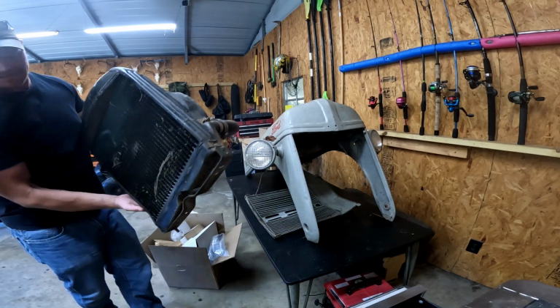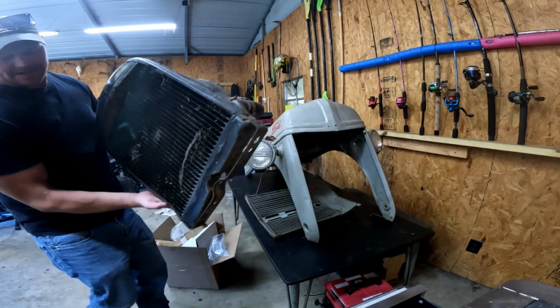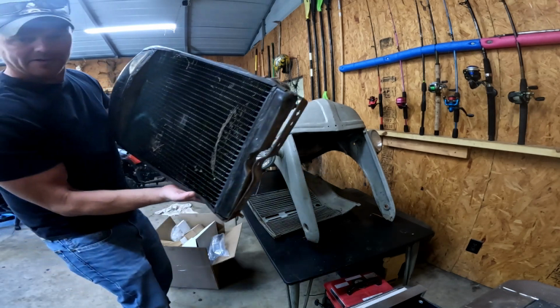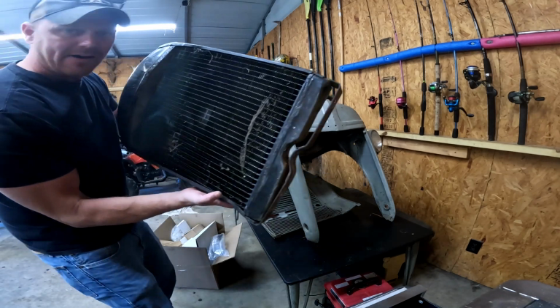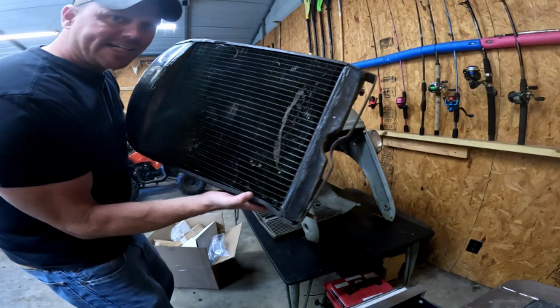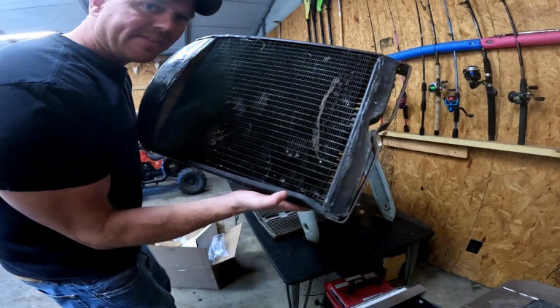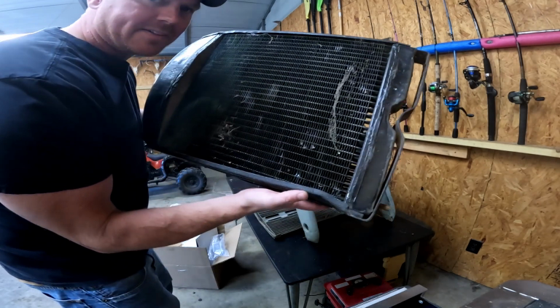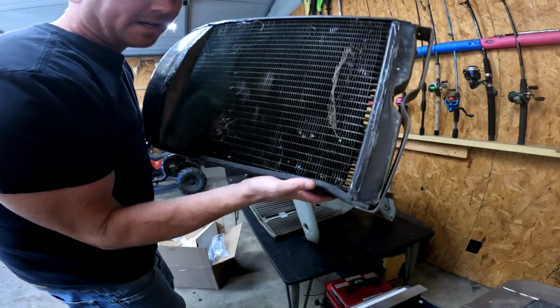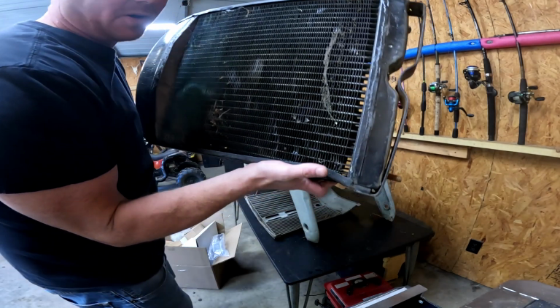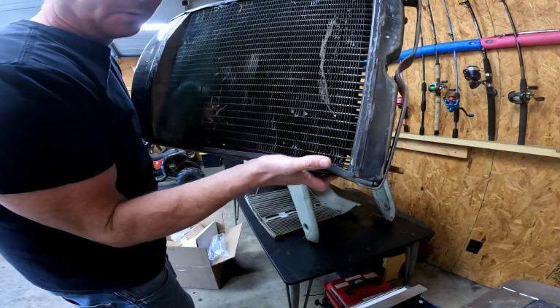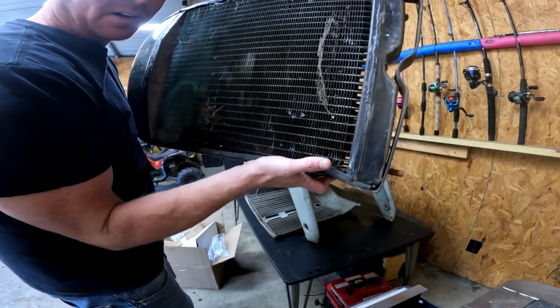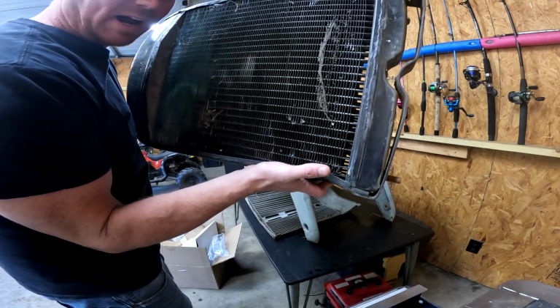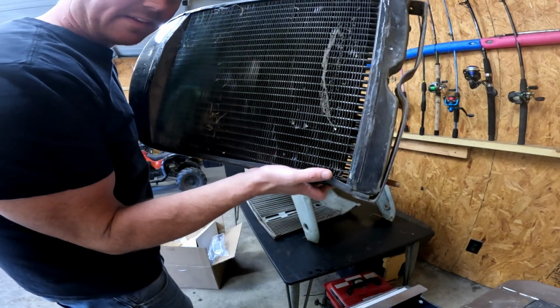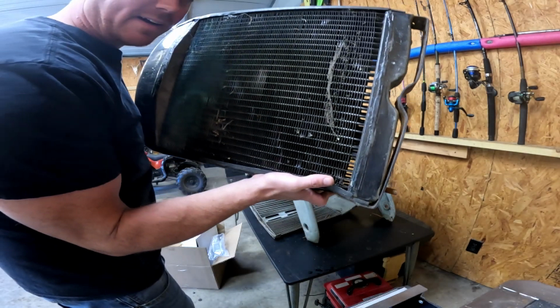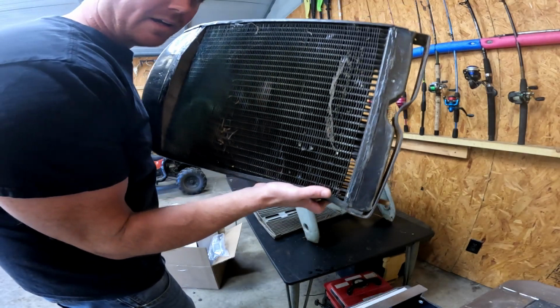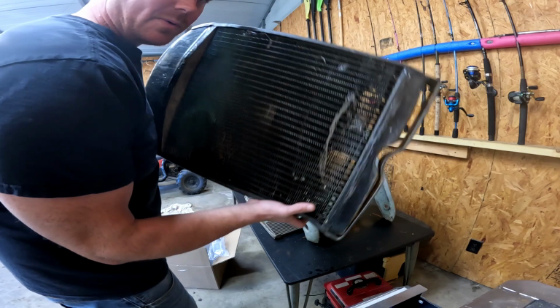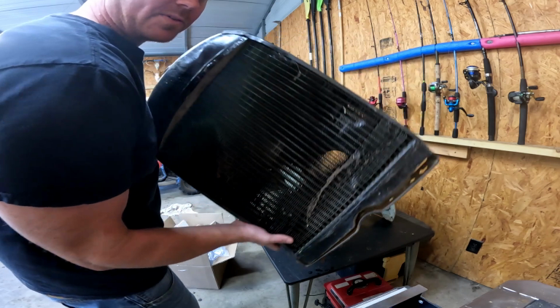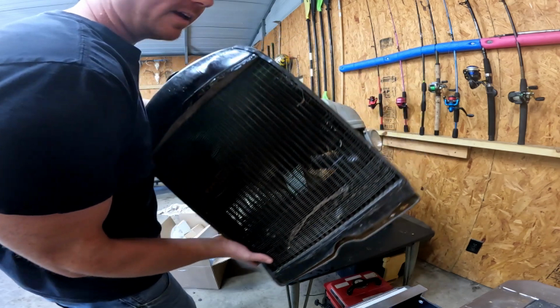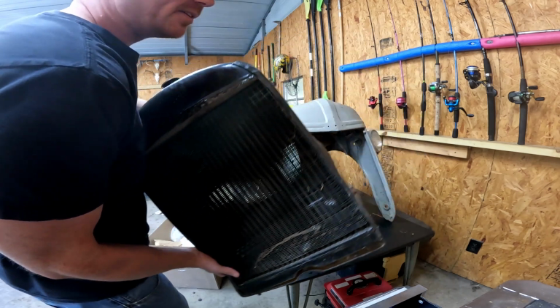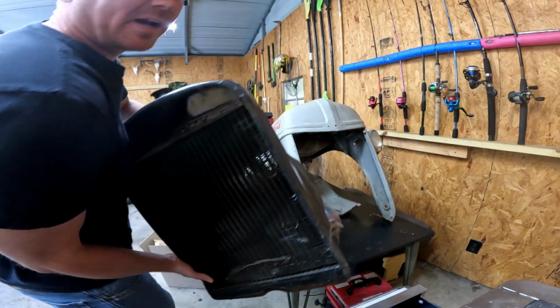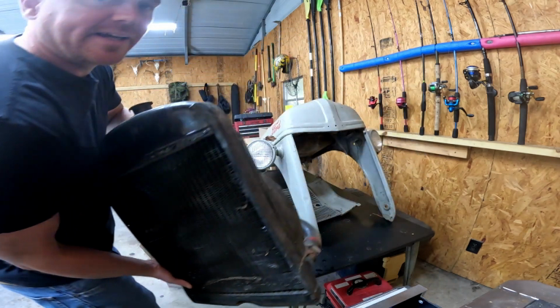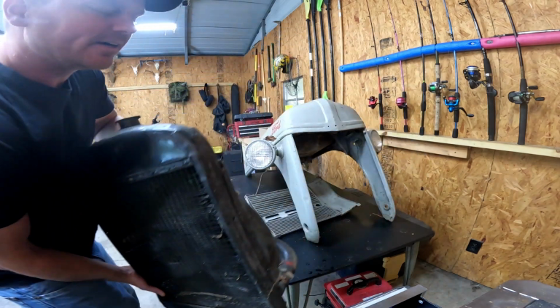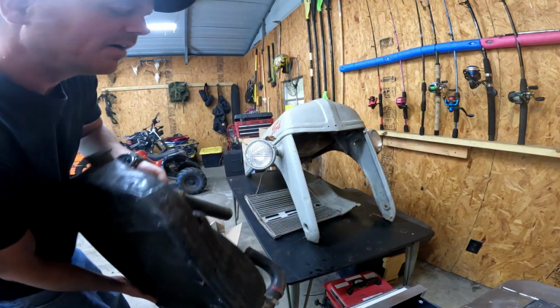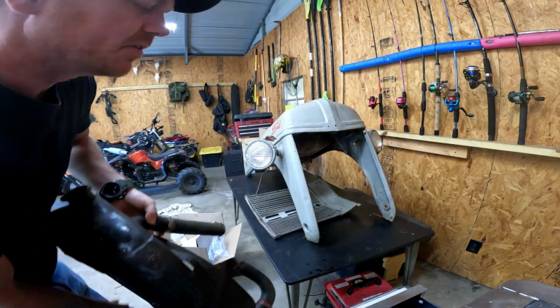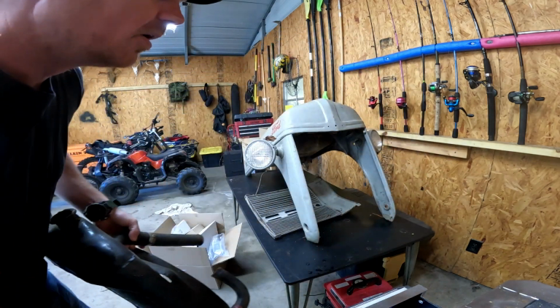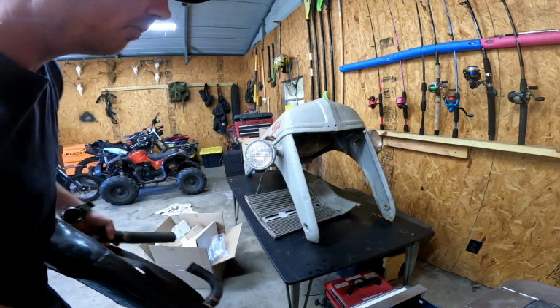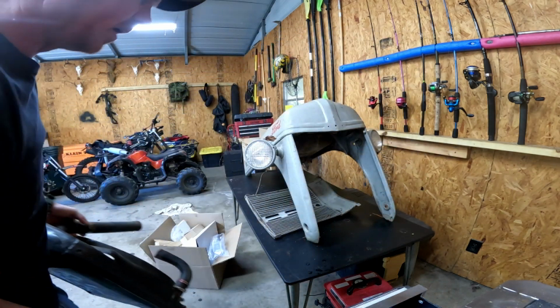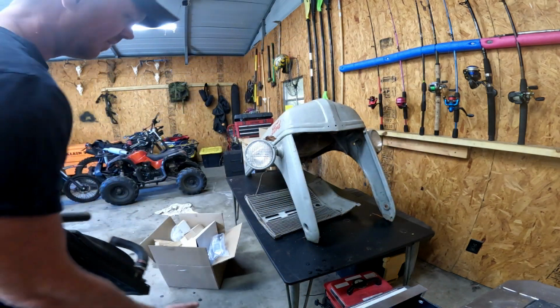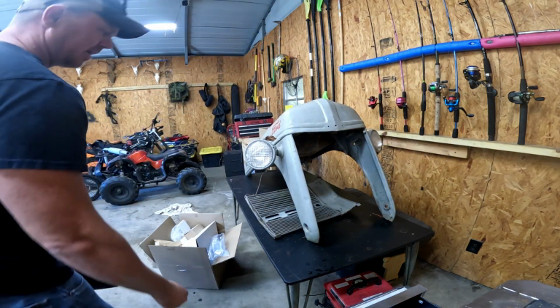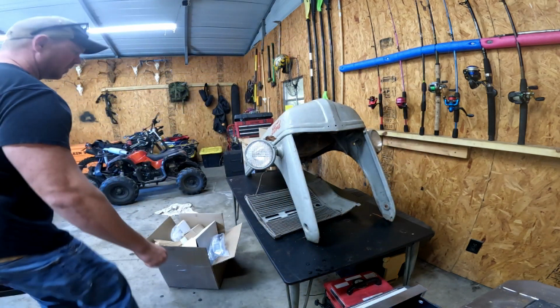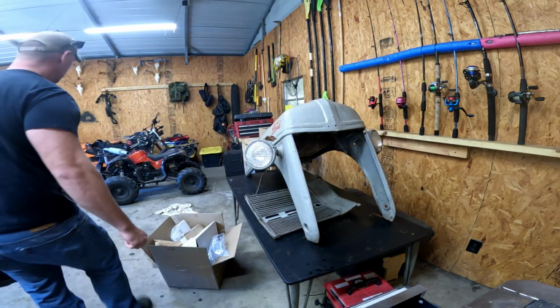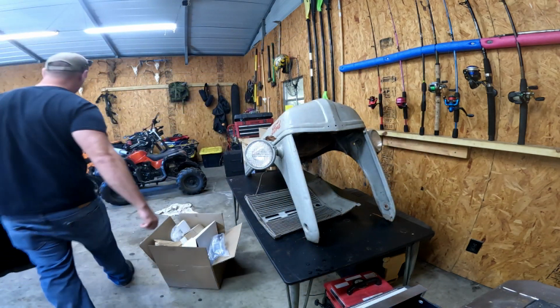I don't know how I did this, but there's a hole knocked right there when I was taking this radiator off, so we're waiting on another one of those.